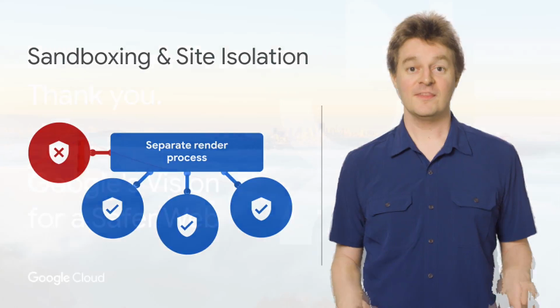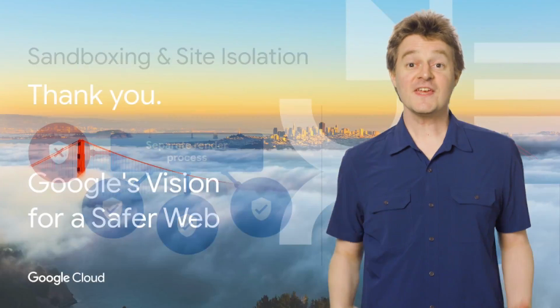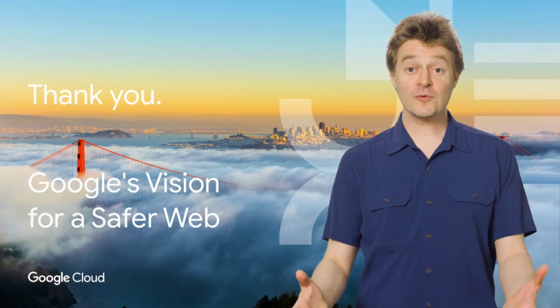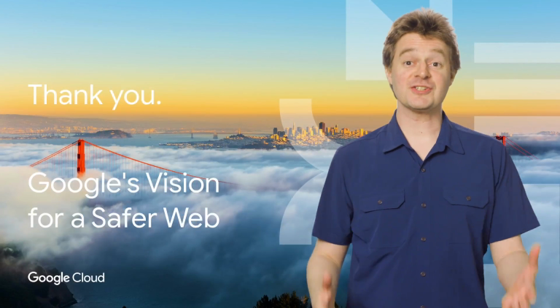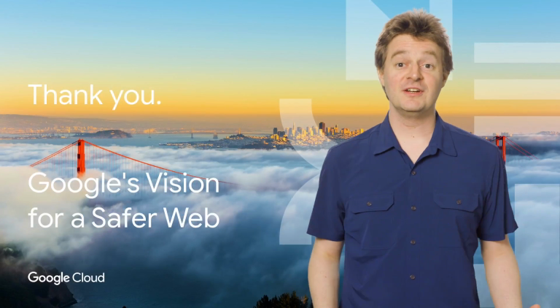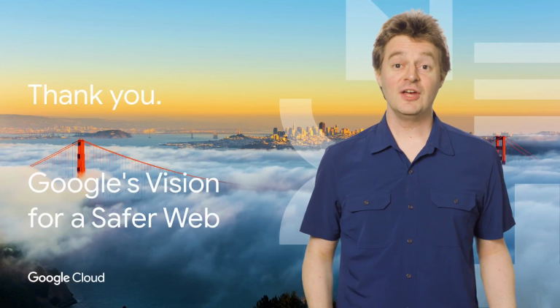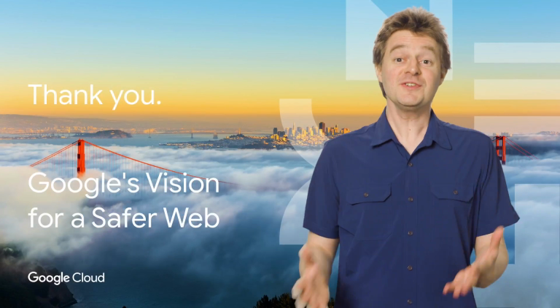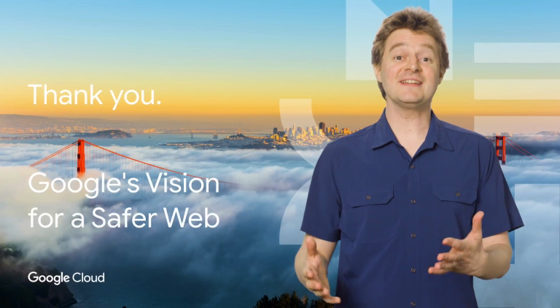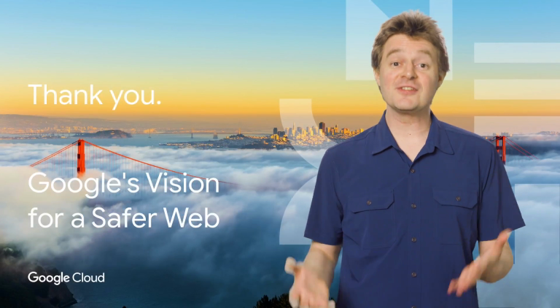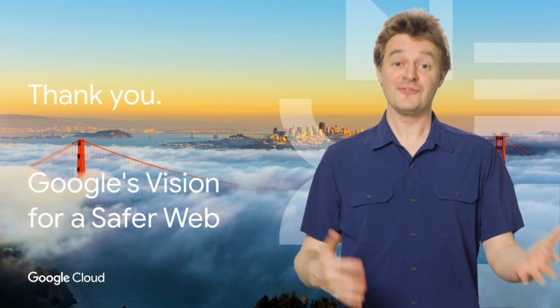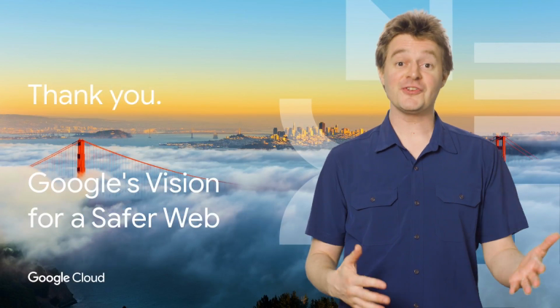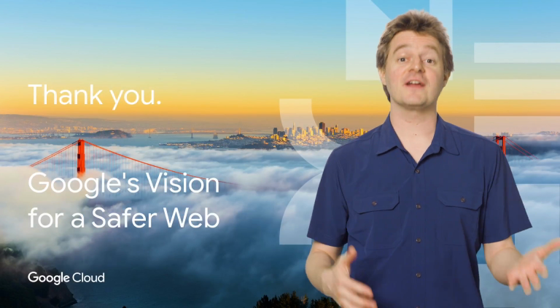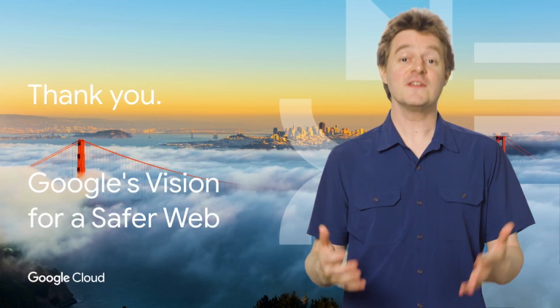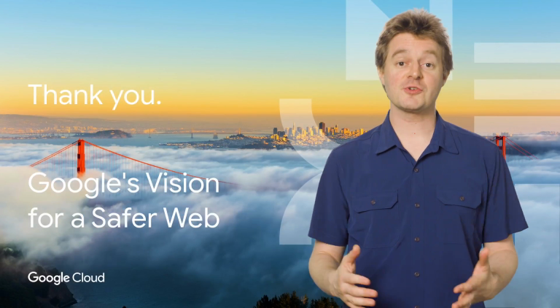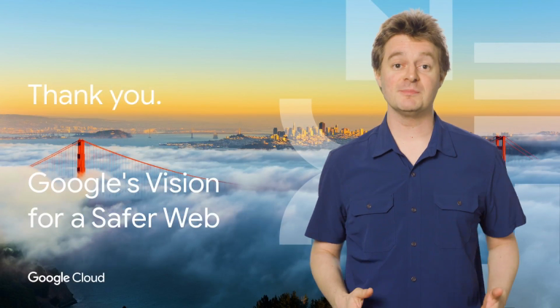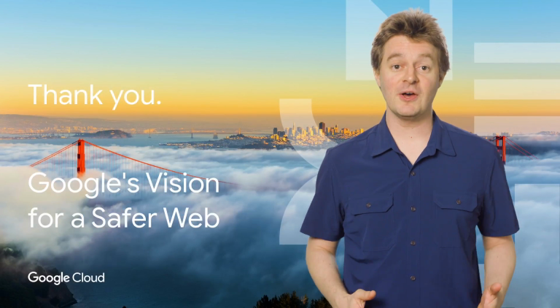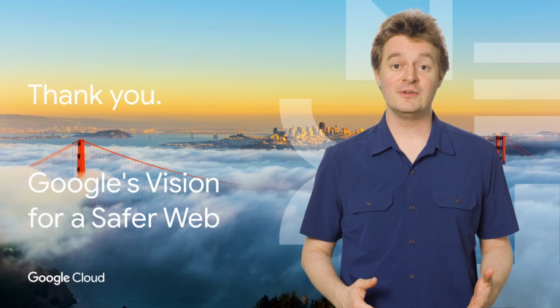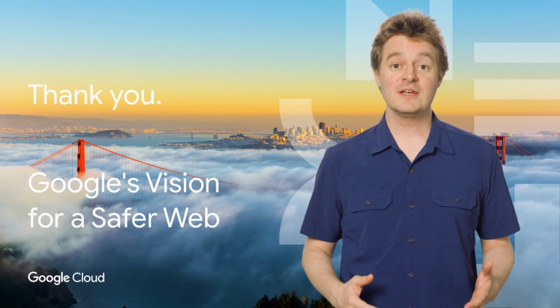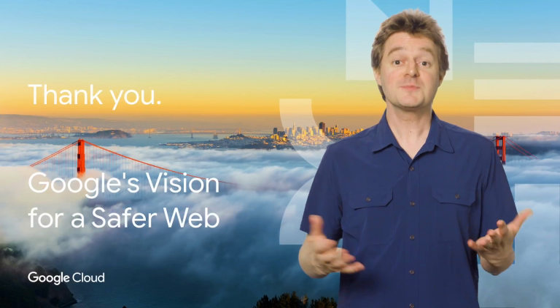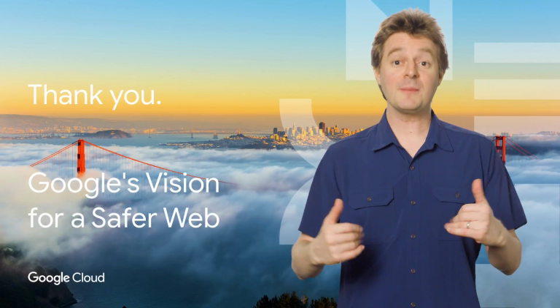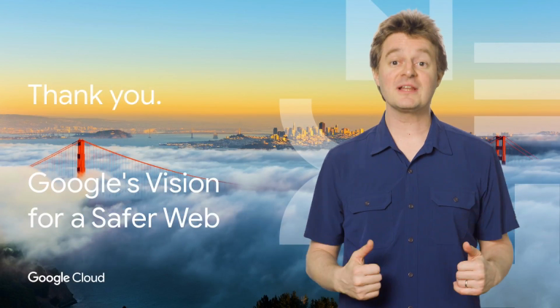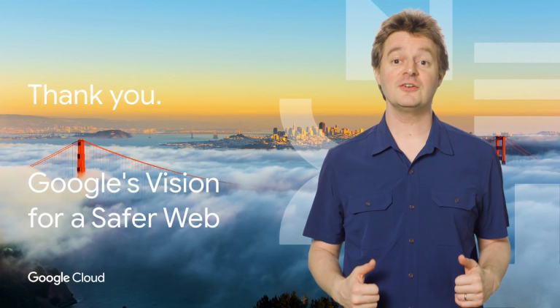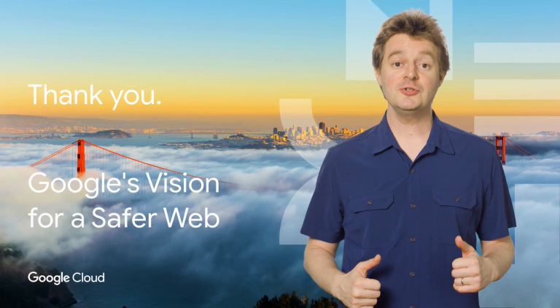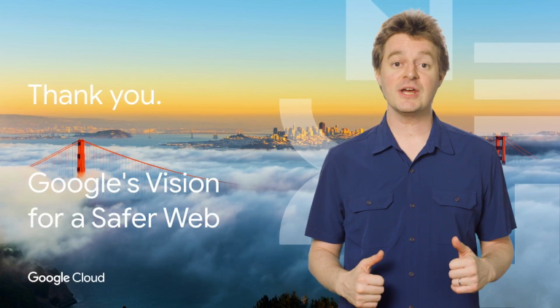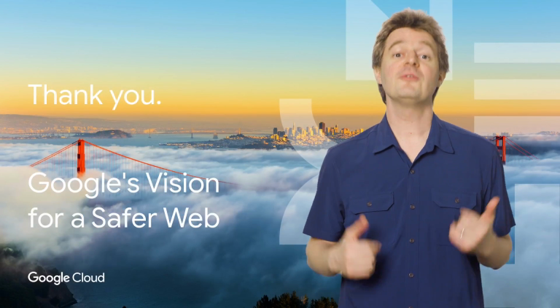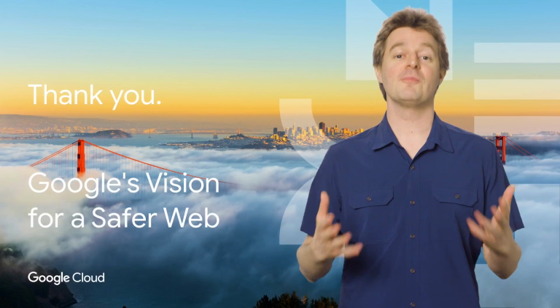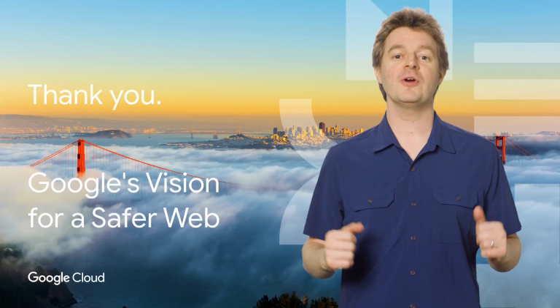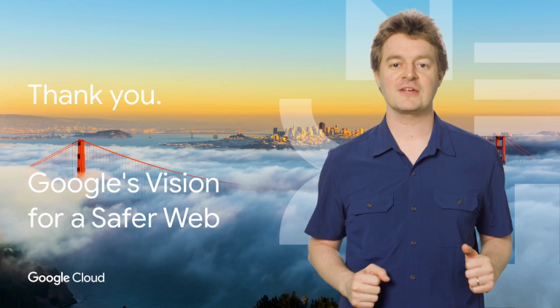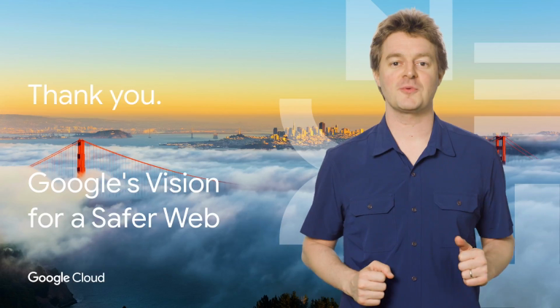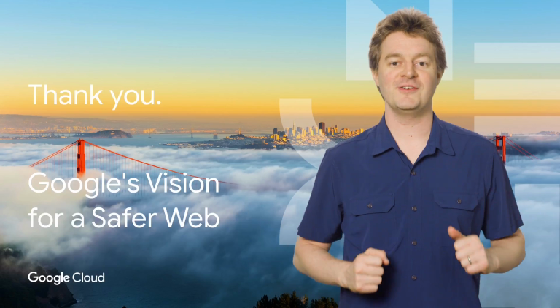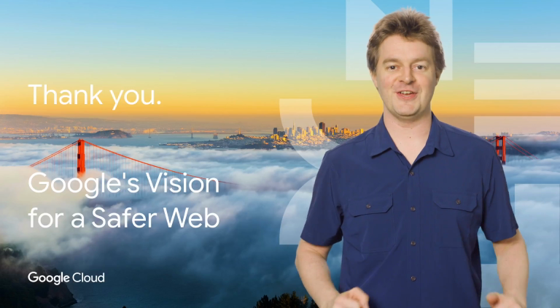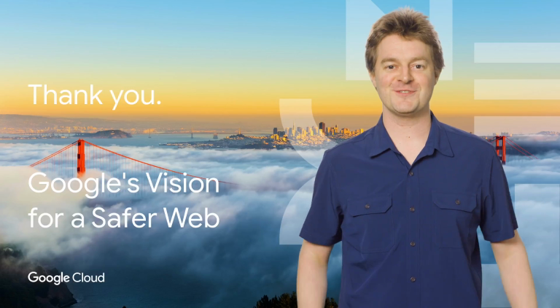Thanks for watching. You can see a link to the full talk in the description below. Subscribe to the Cloud YouTube channel for more Next Rewind videos.